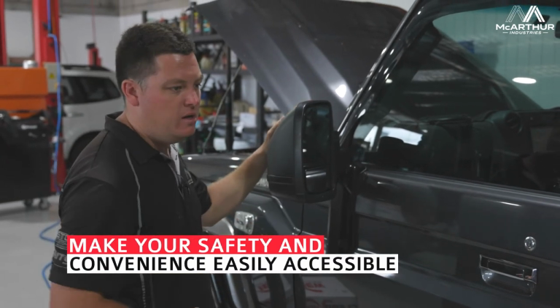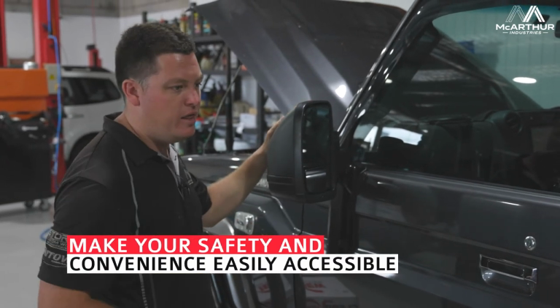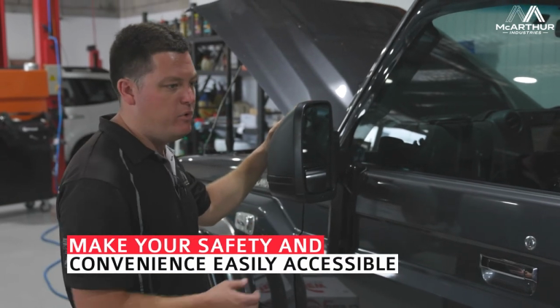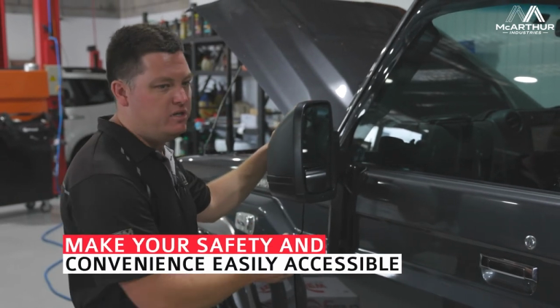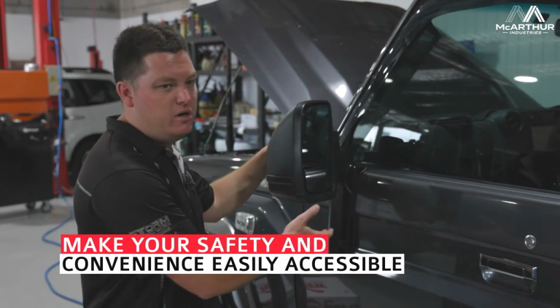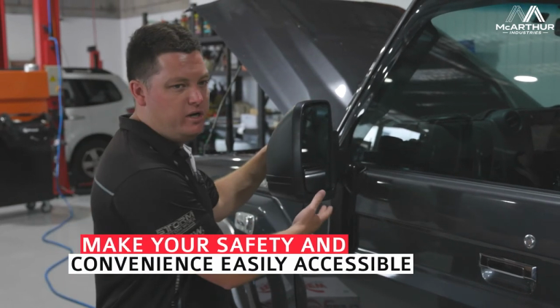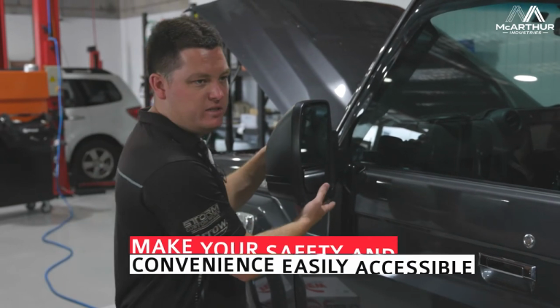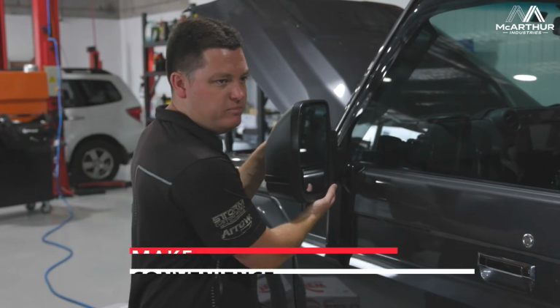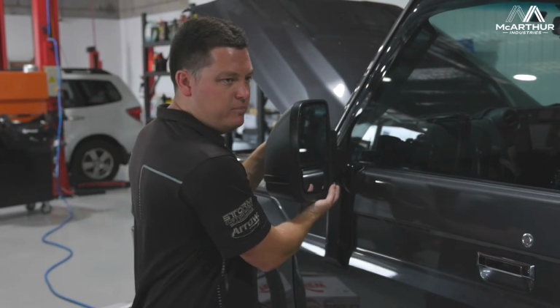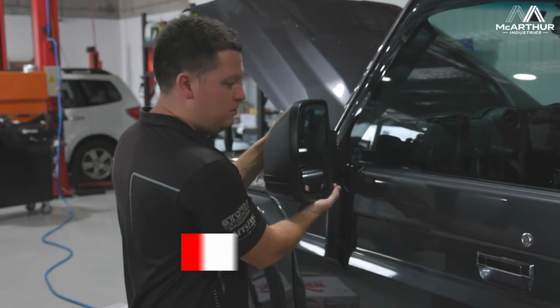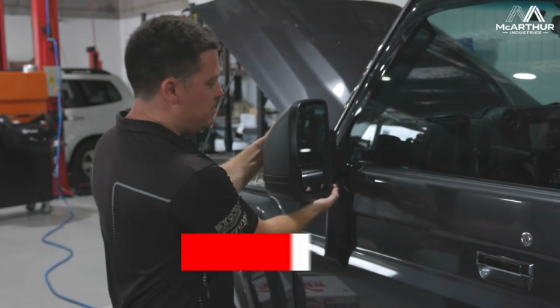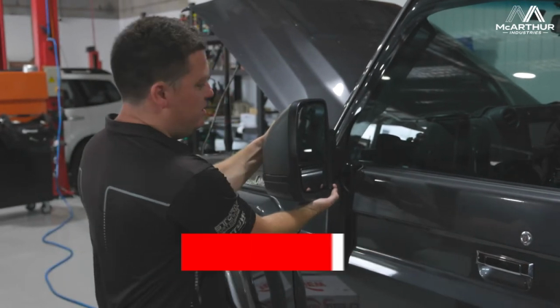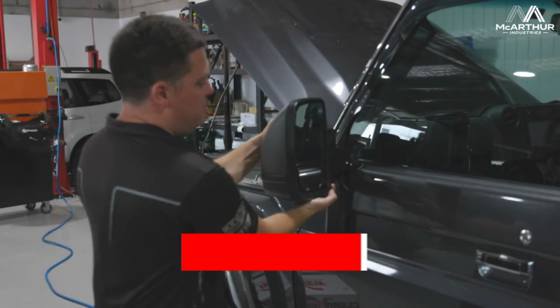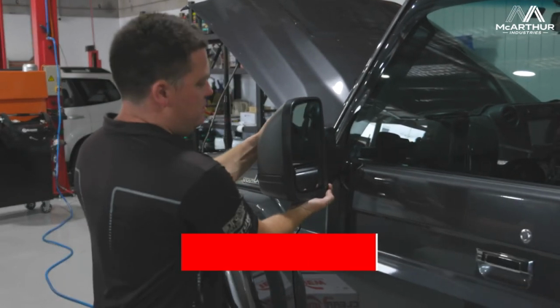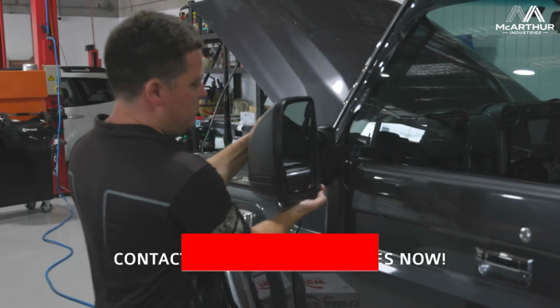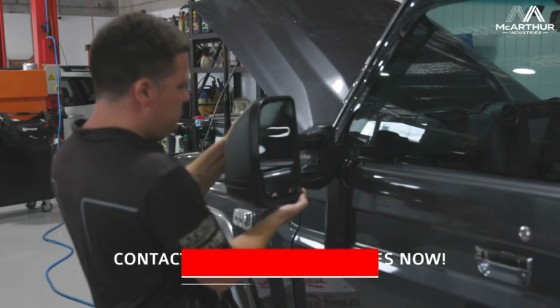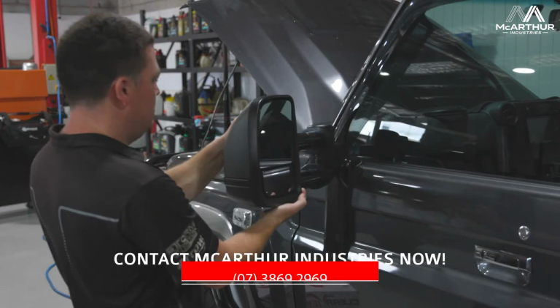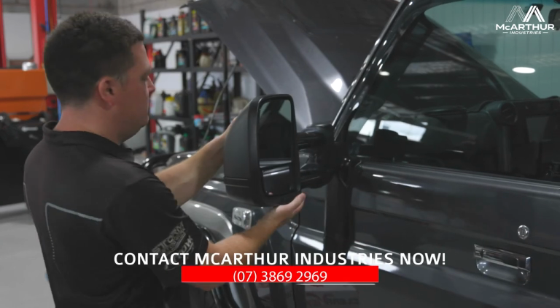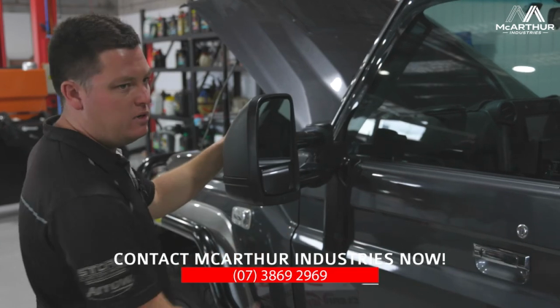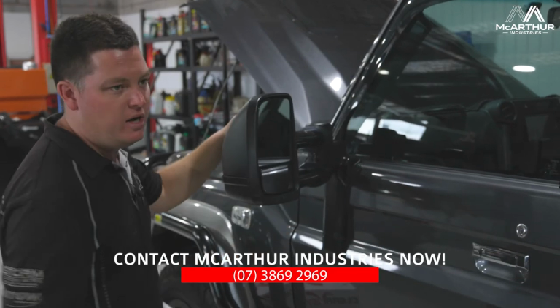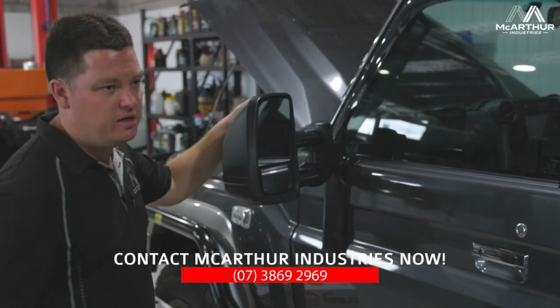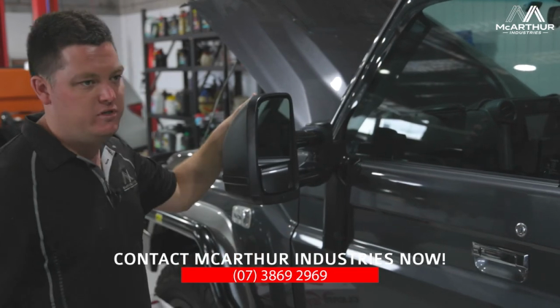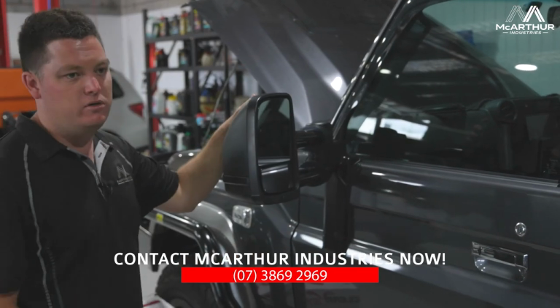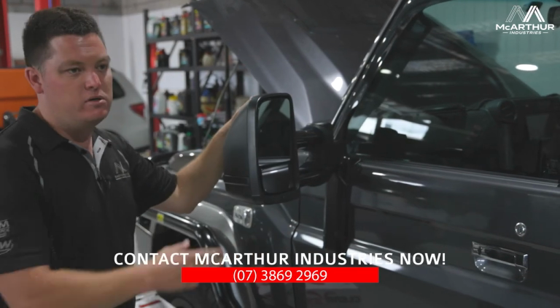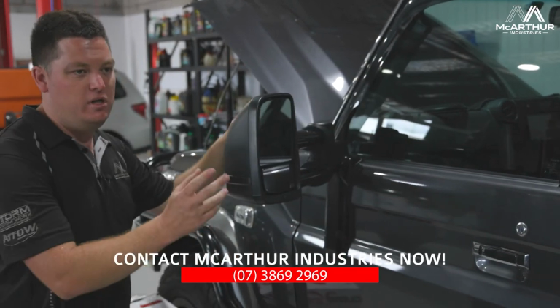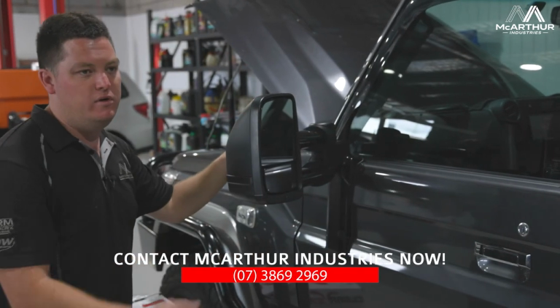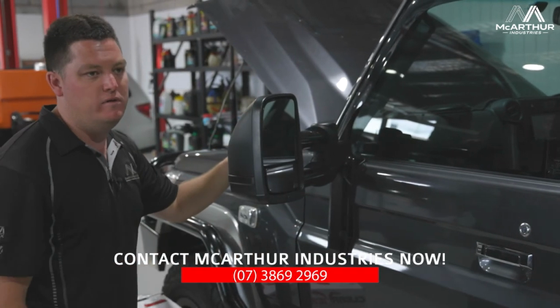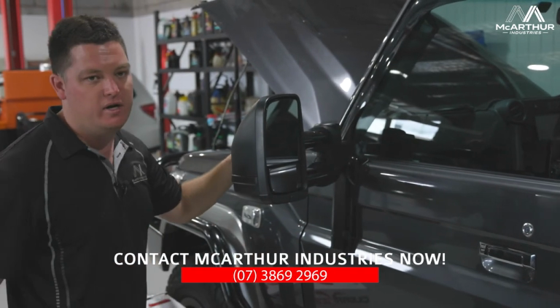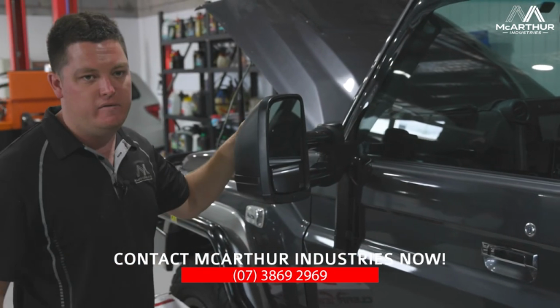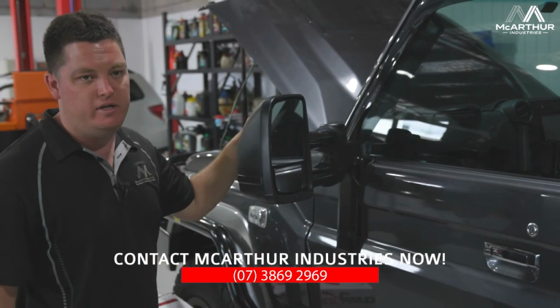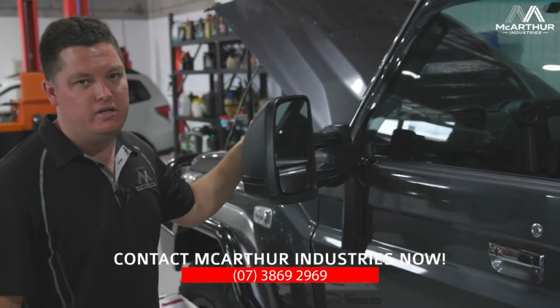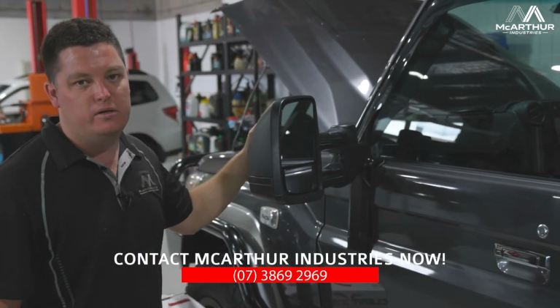And then when you're towing, you simply pull these out and it gives you a good clear view of the caravan you're towing.